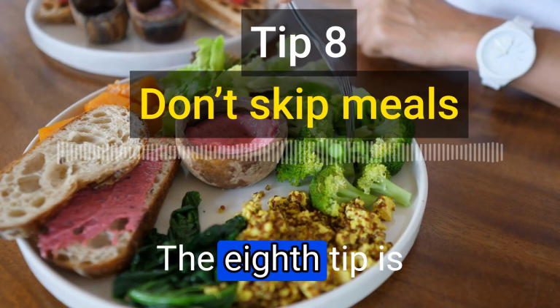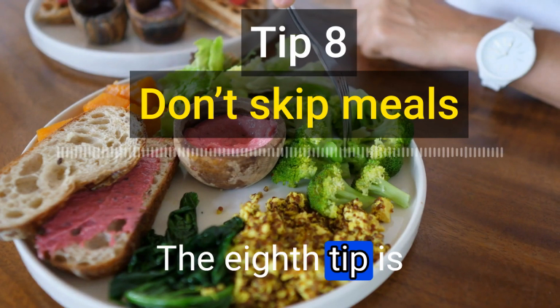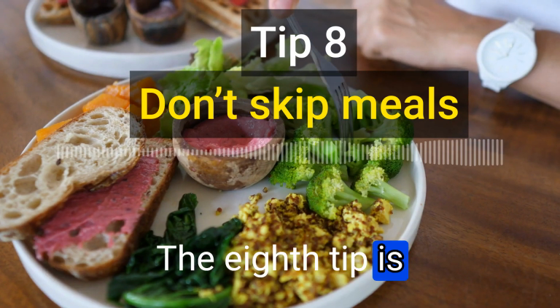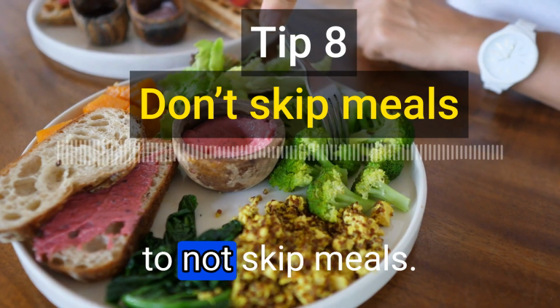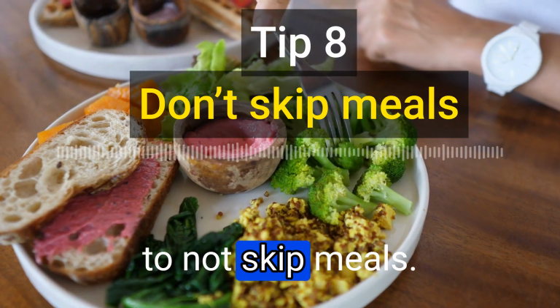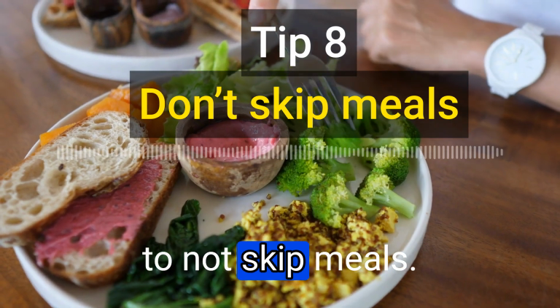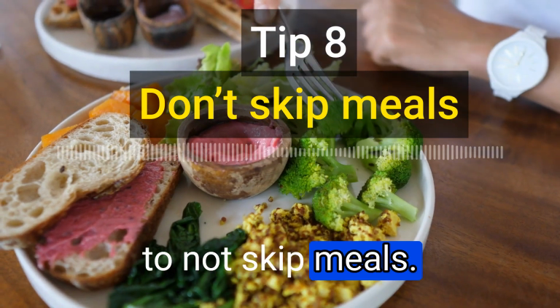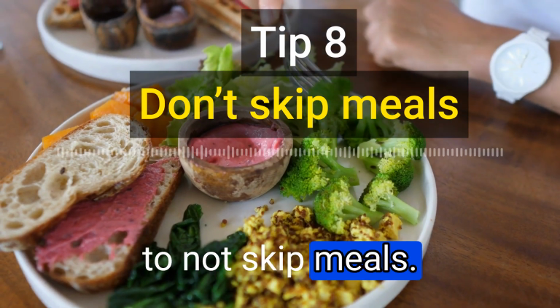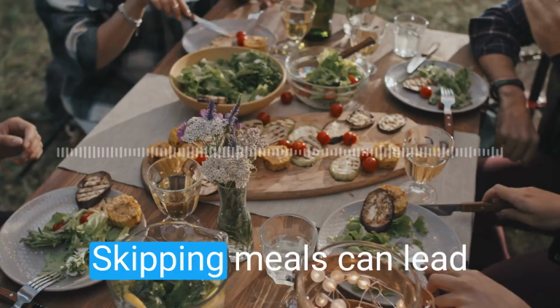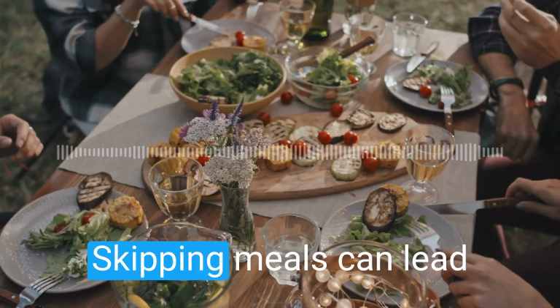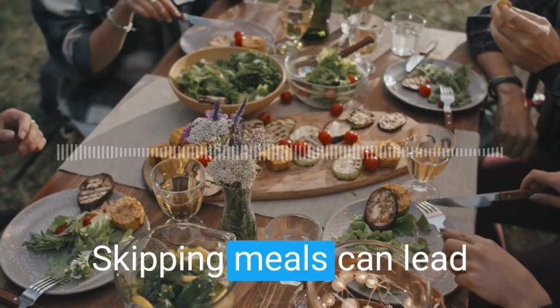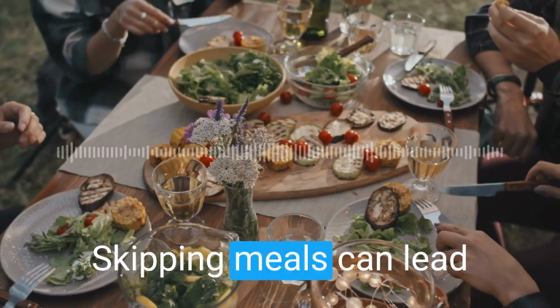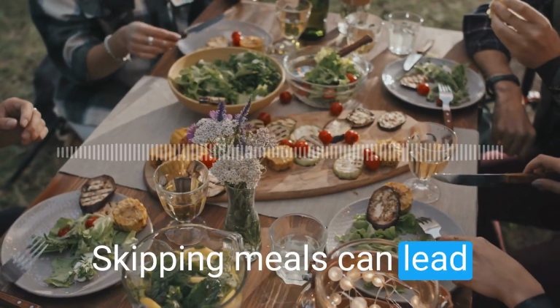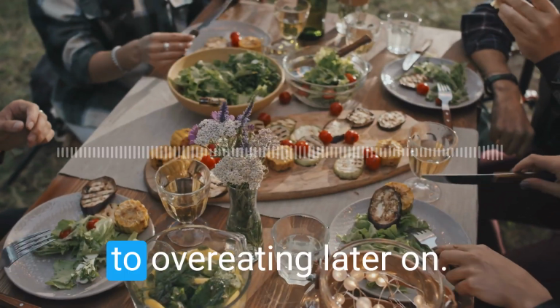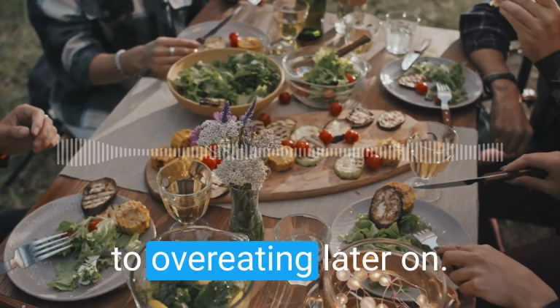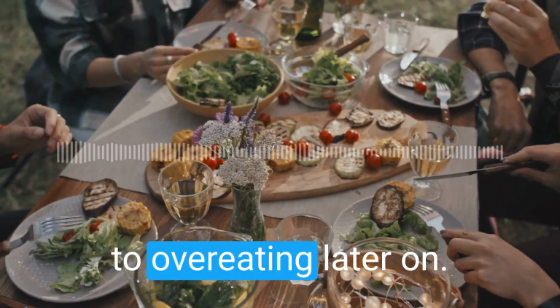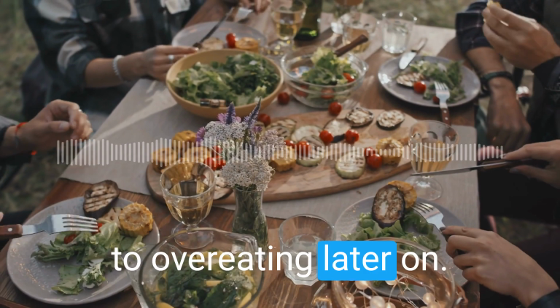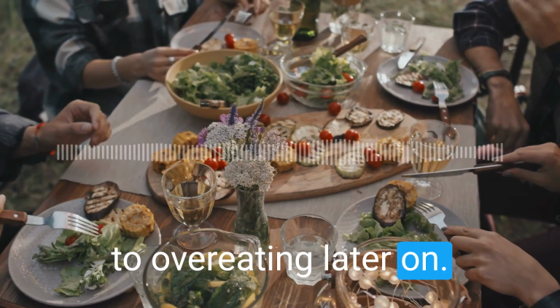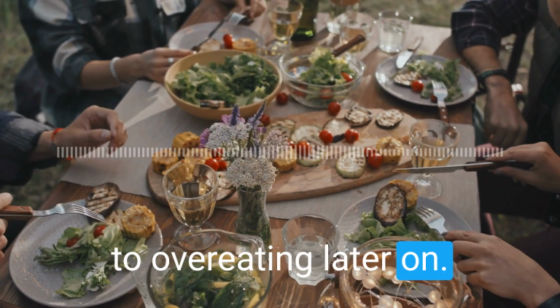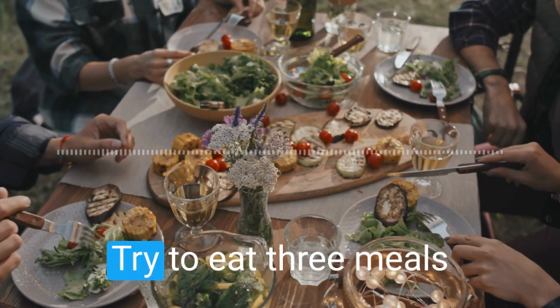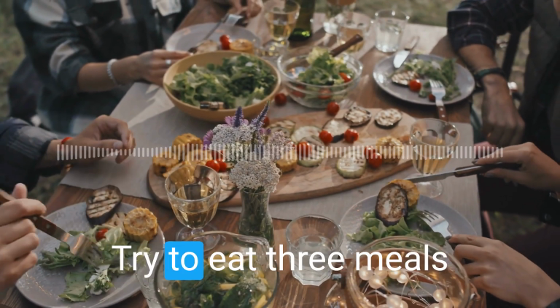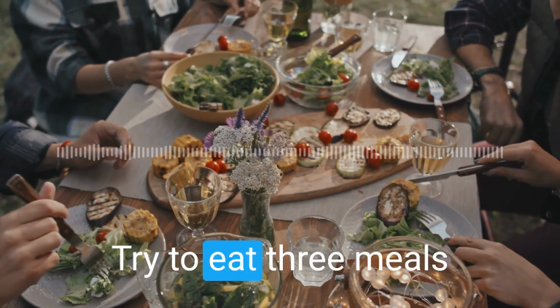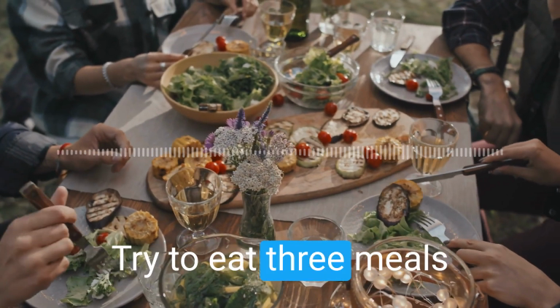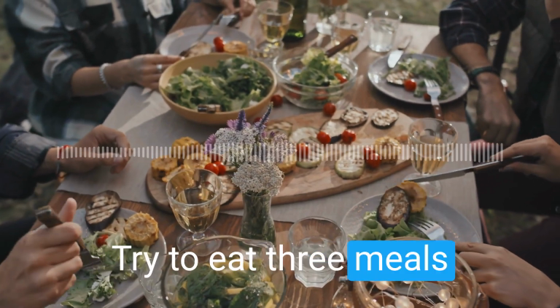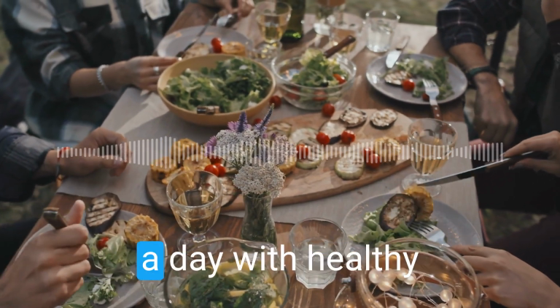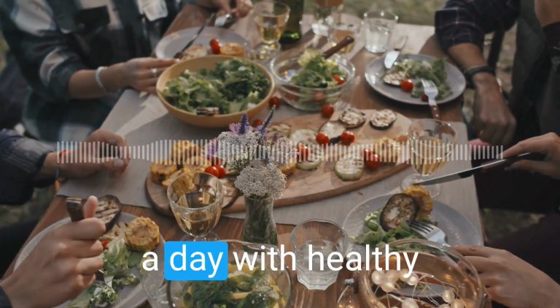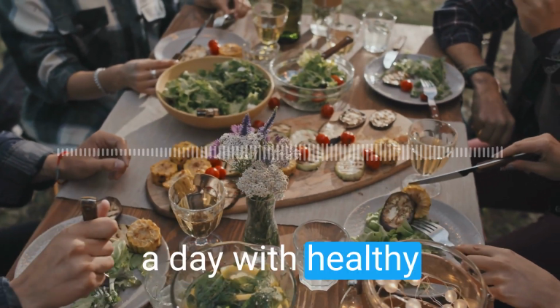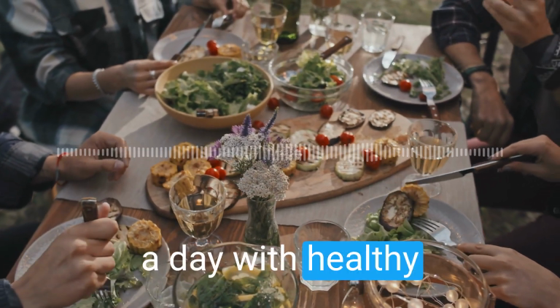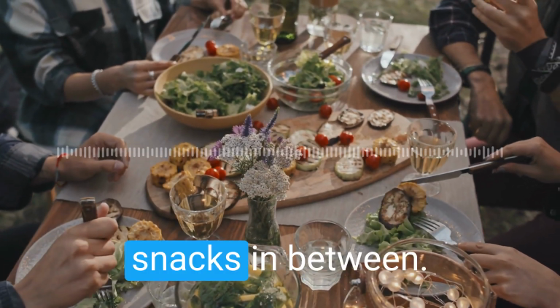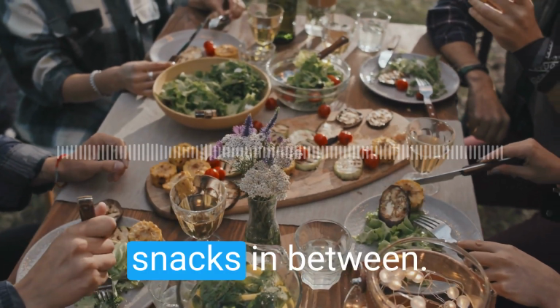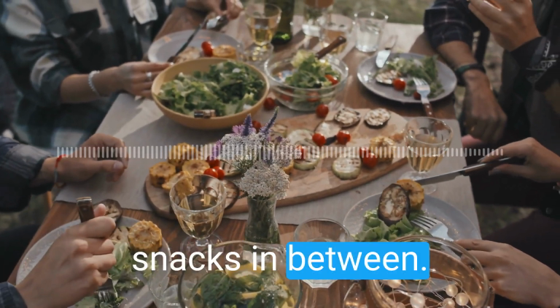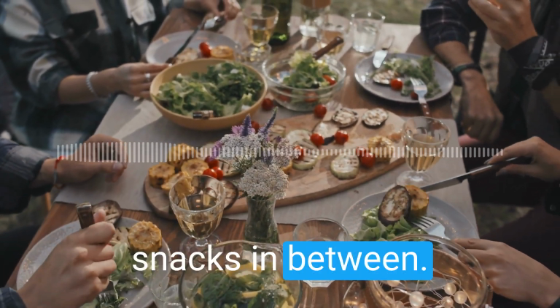The eighth tip is to not skip meals. Skipping meals can lead to overeating later on. Try to eat three meals a day with healthy snacks in between.